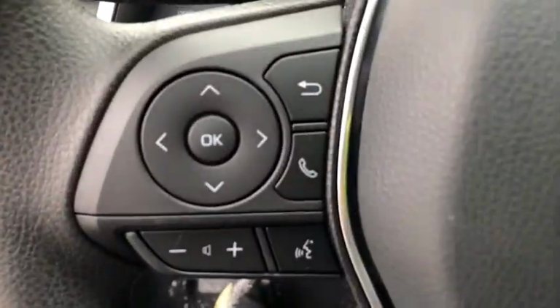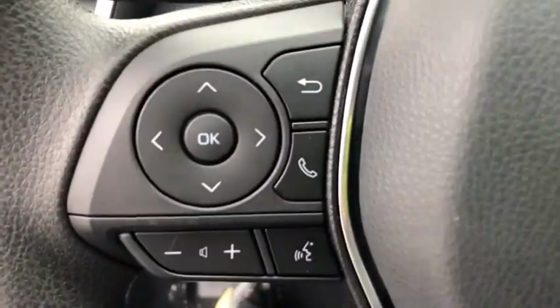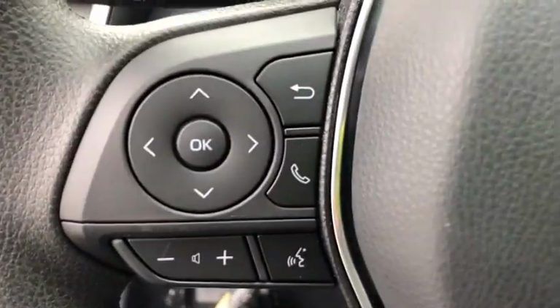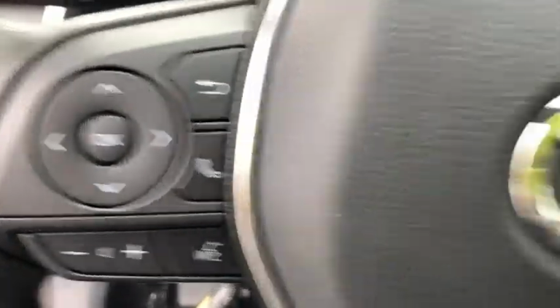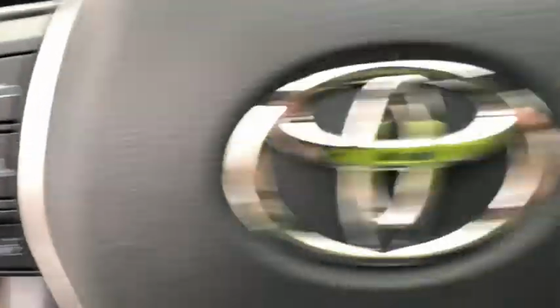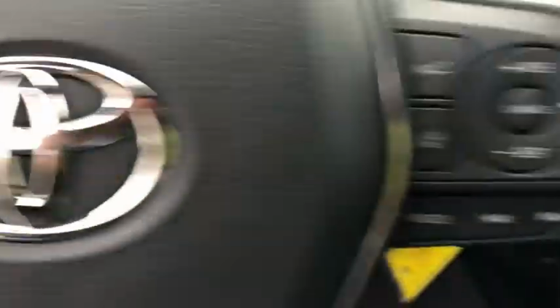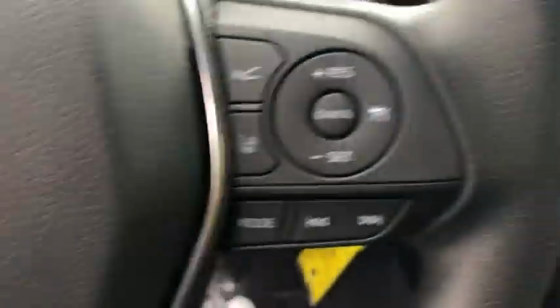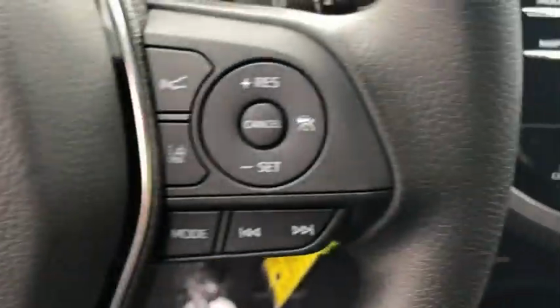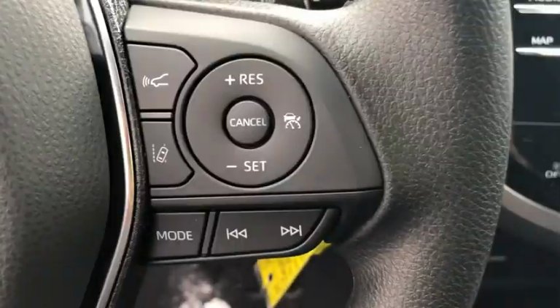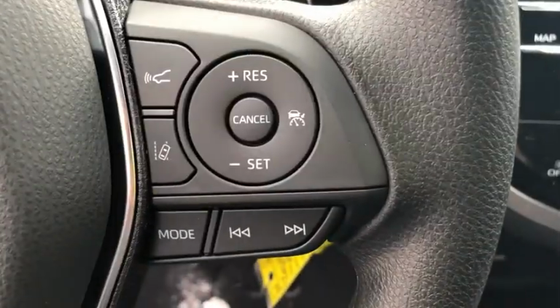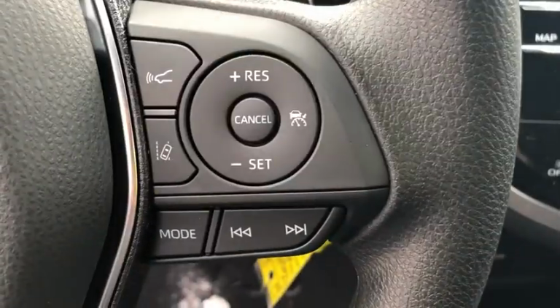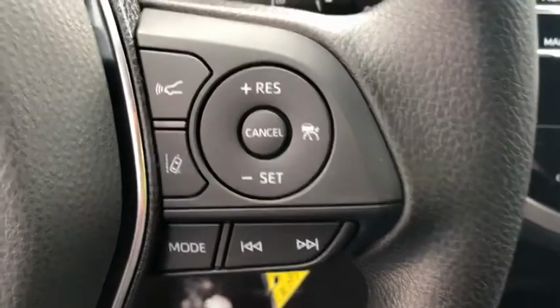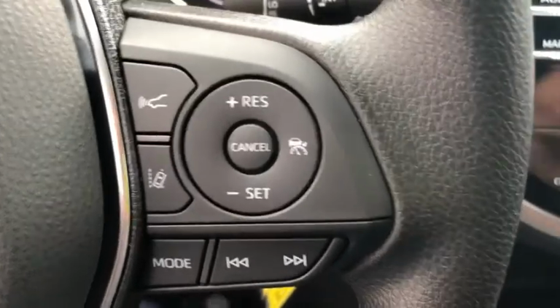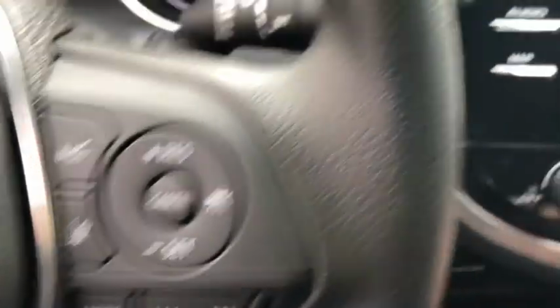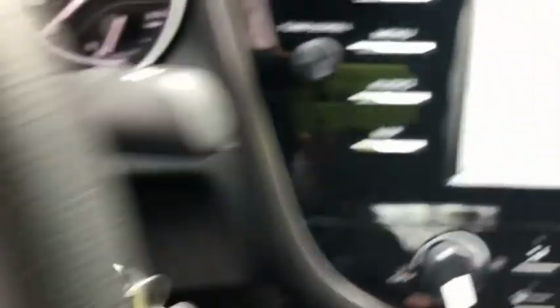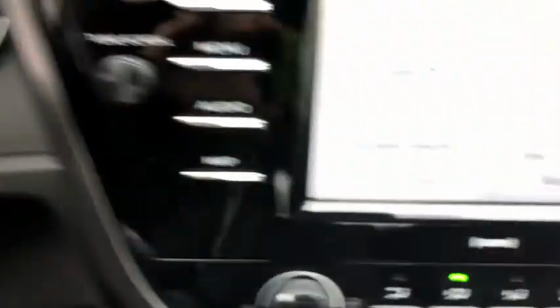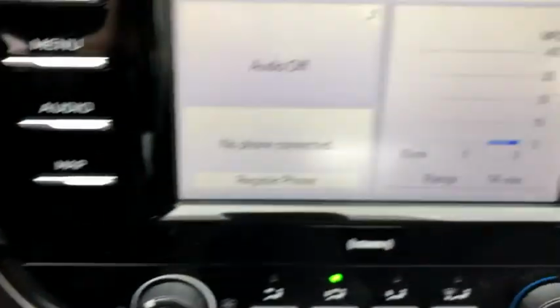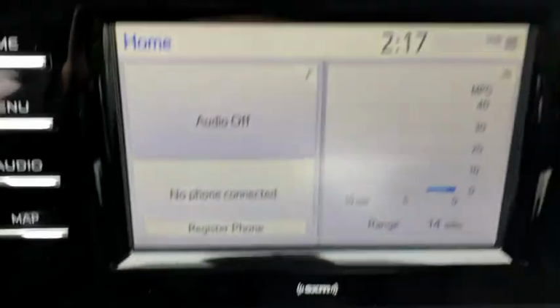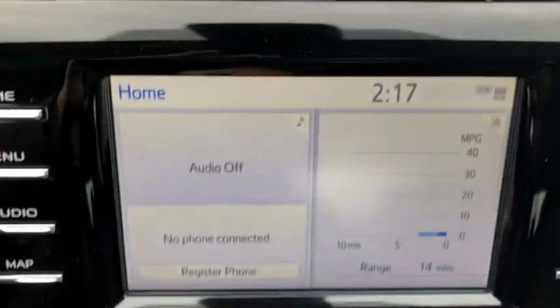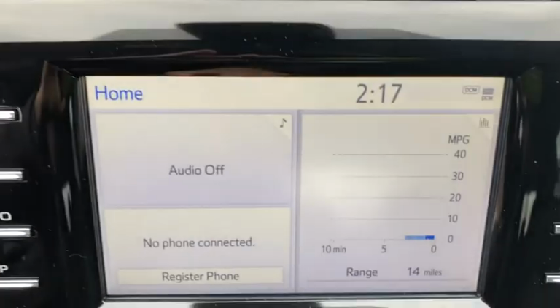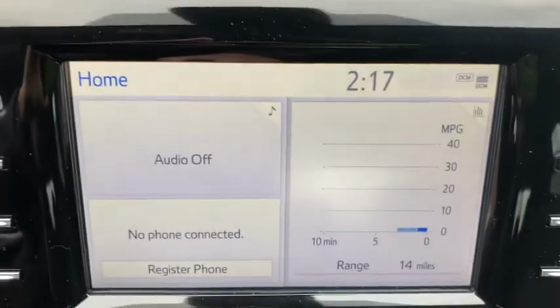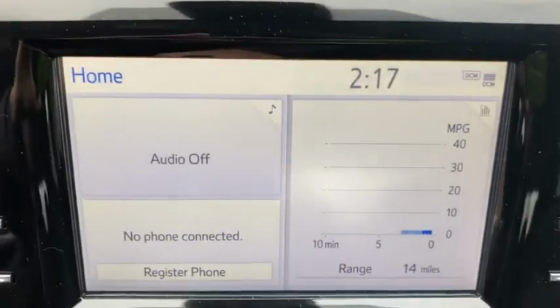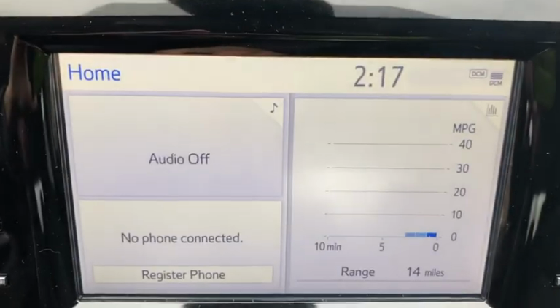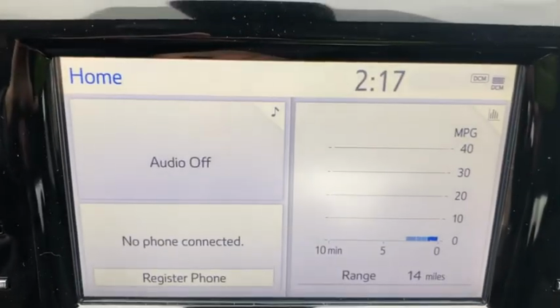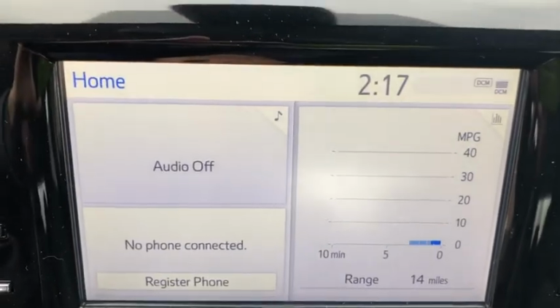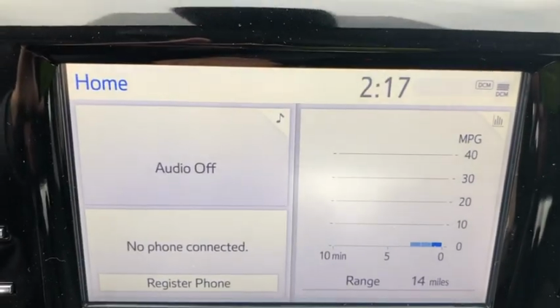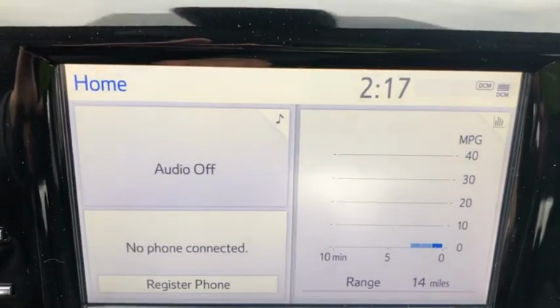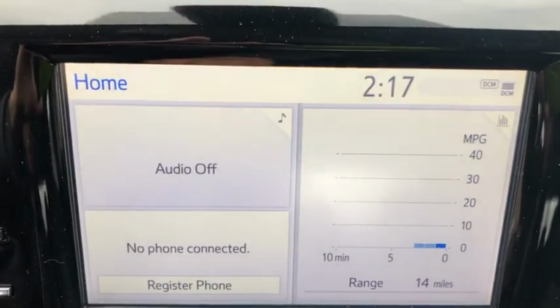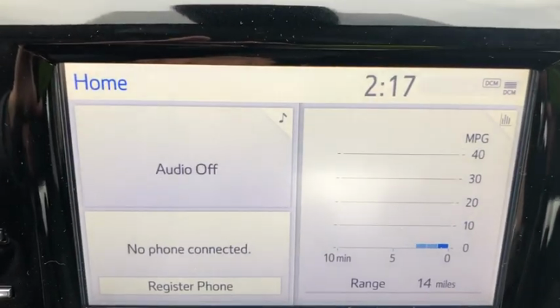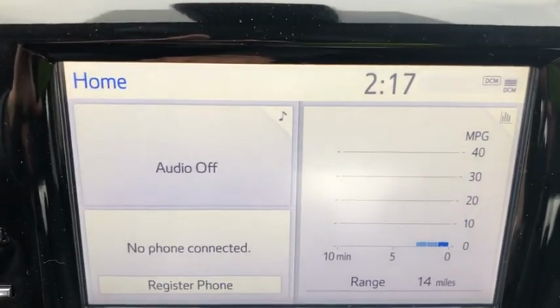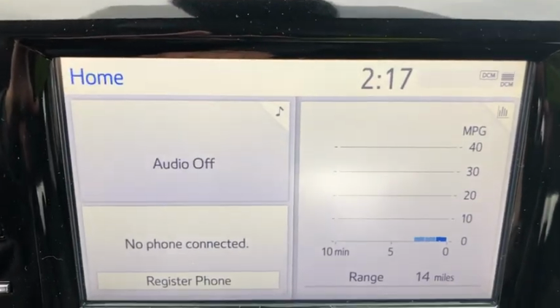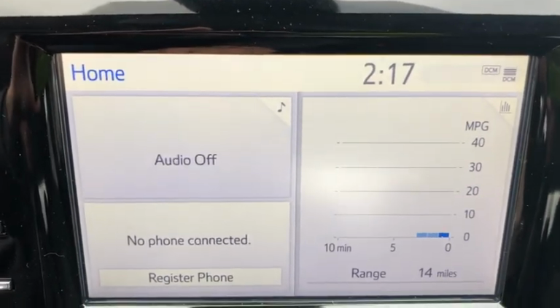Panic alarm, power driver's seat, front reading lamps, front bucket seats, tilt steering wheel.